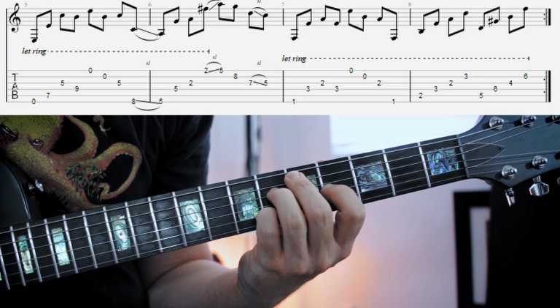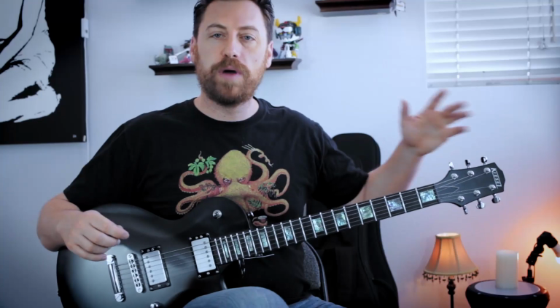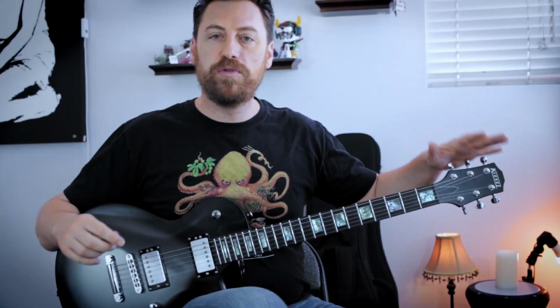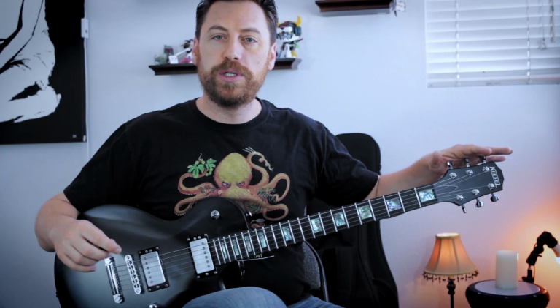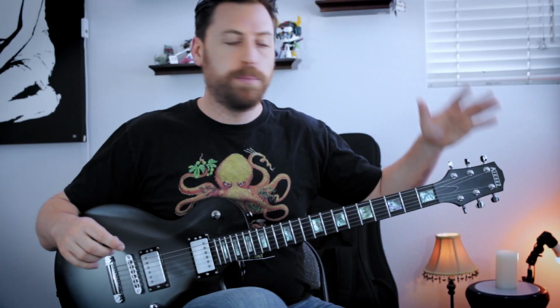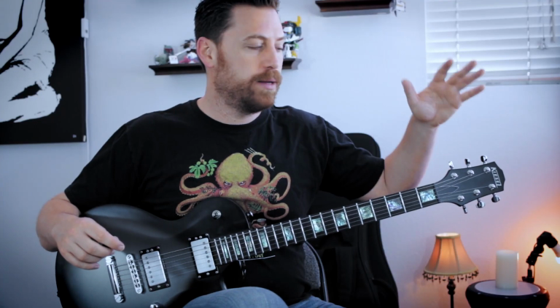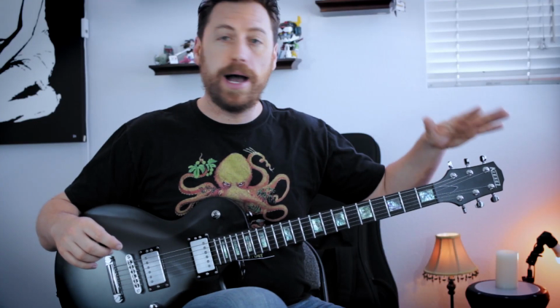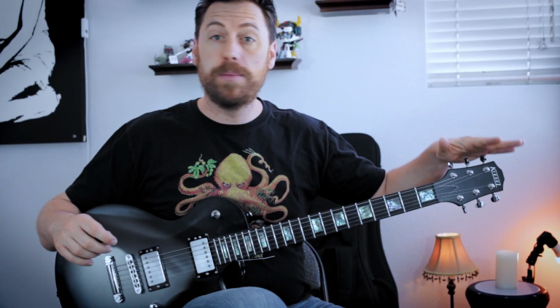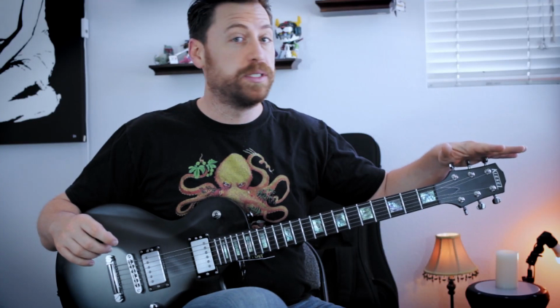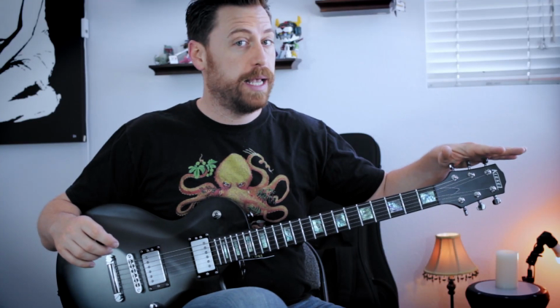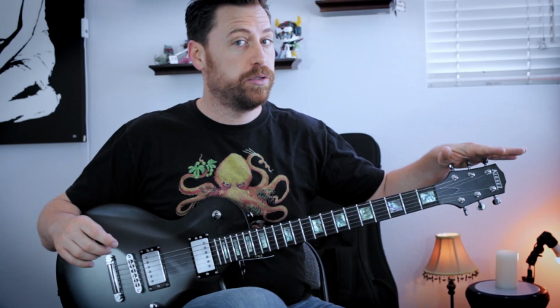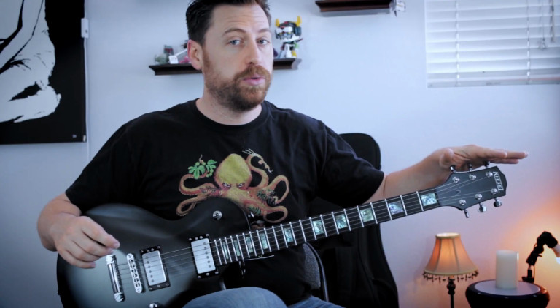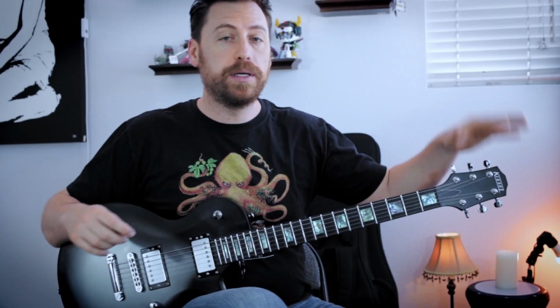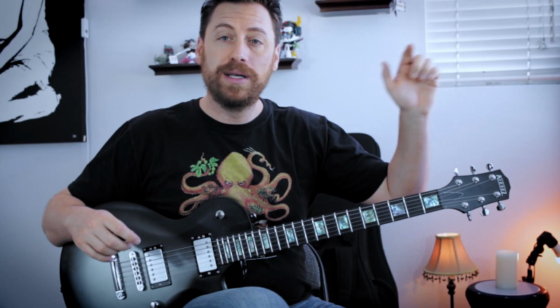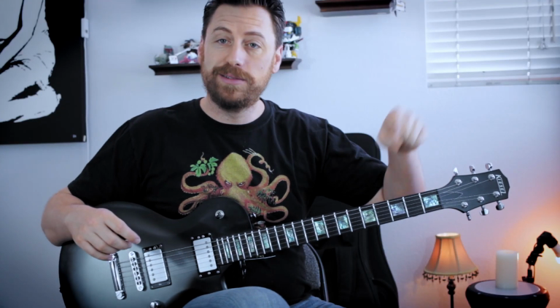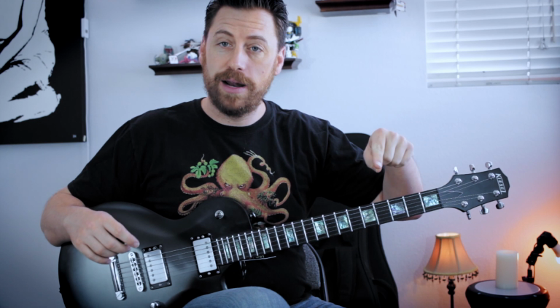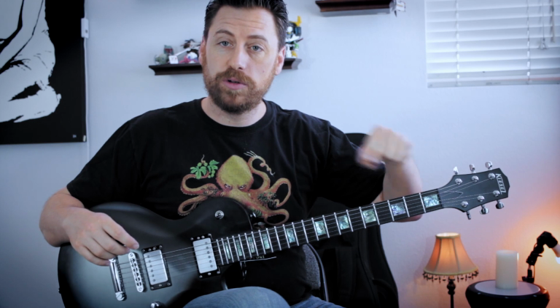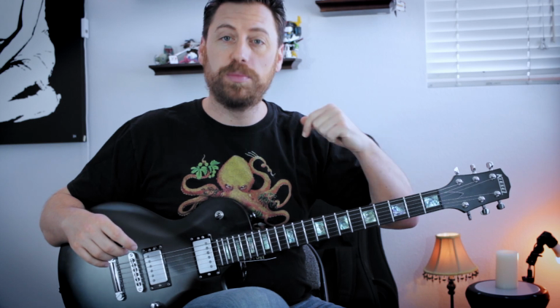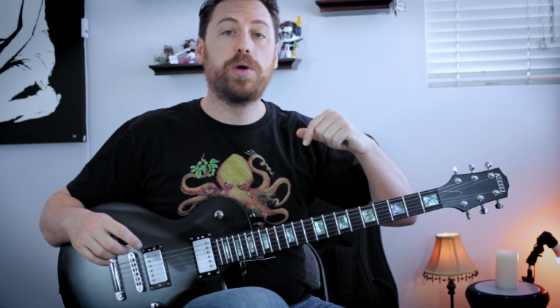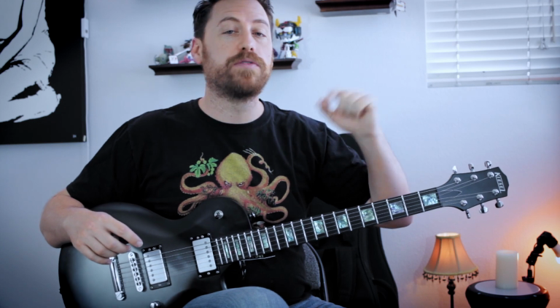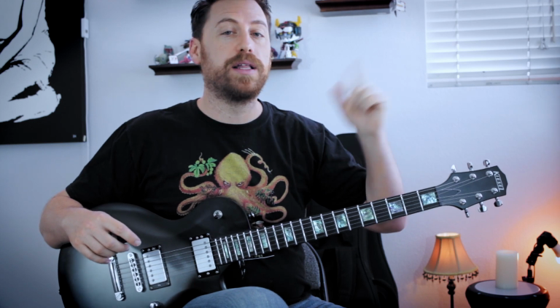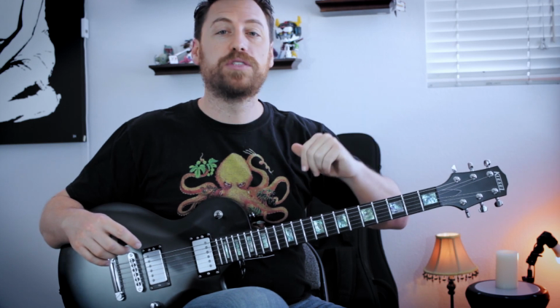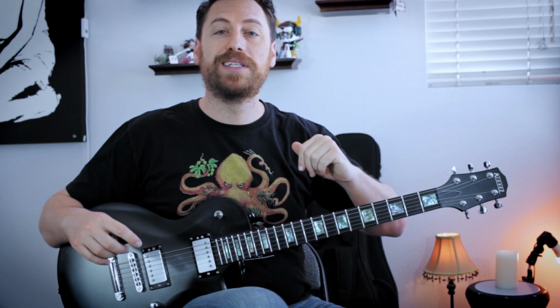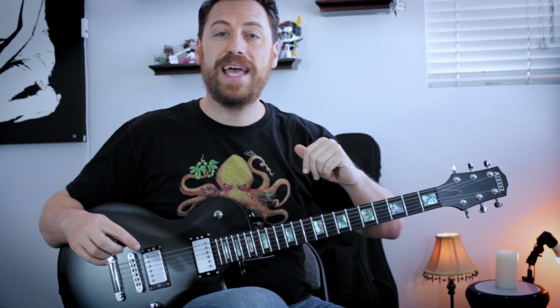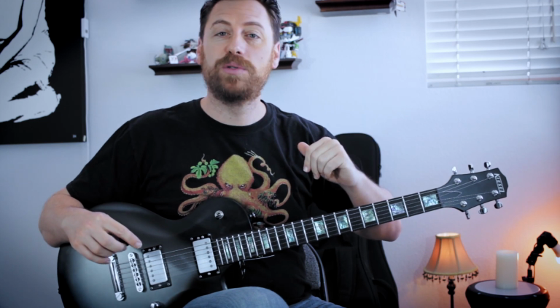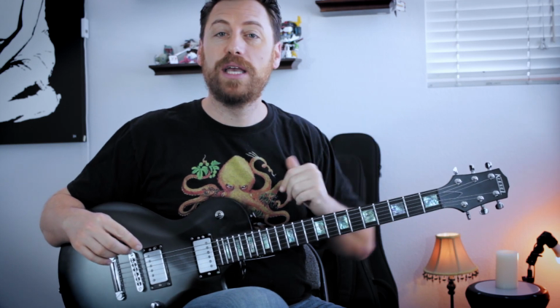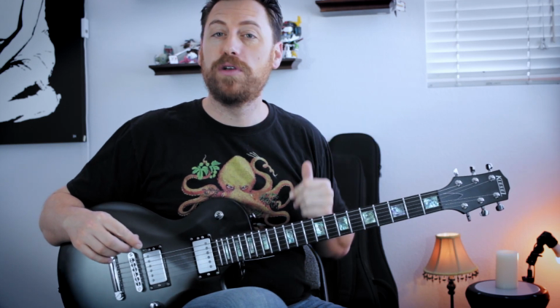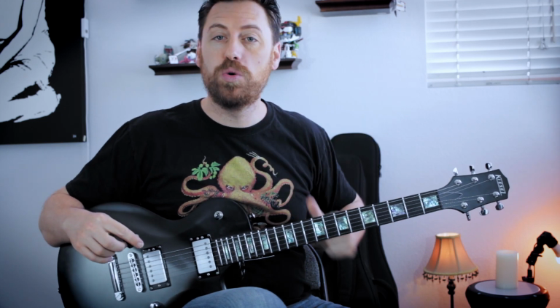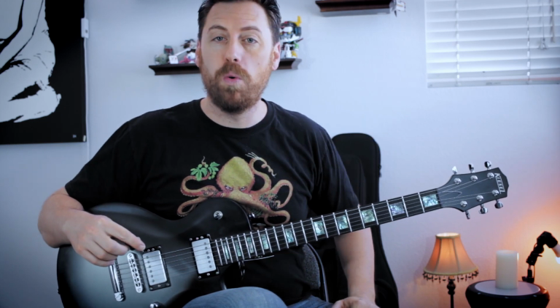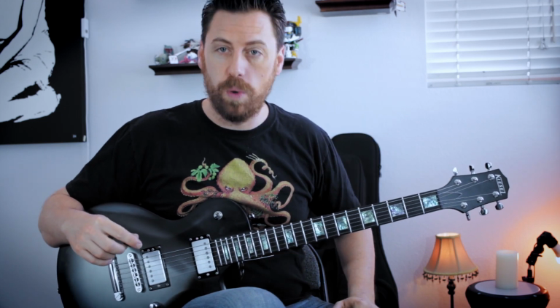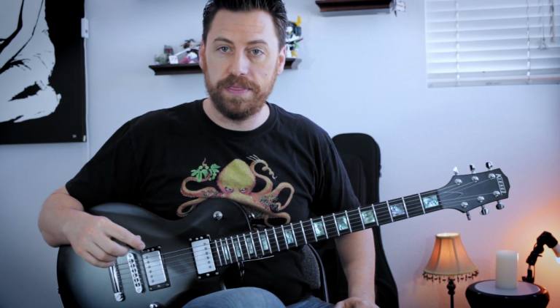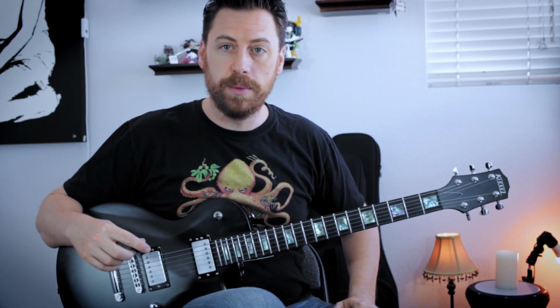Right before we jump in, I am in standard tuning. Down in the description below you can find a link to the tabs if you want them.